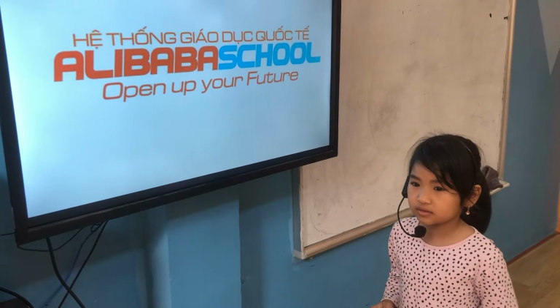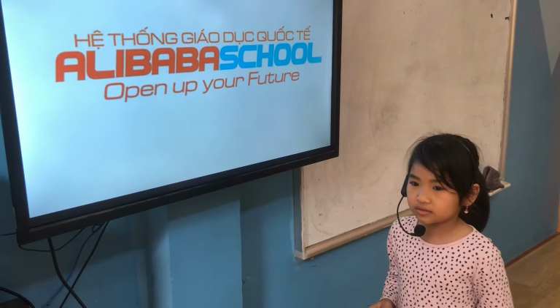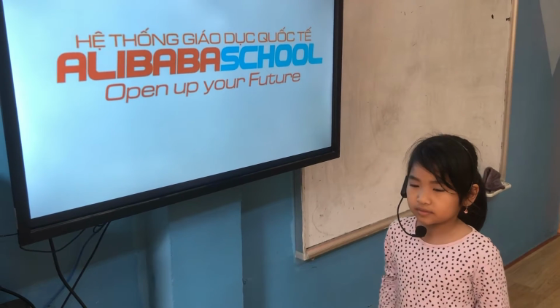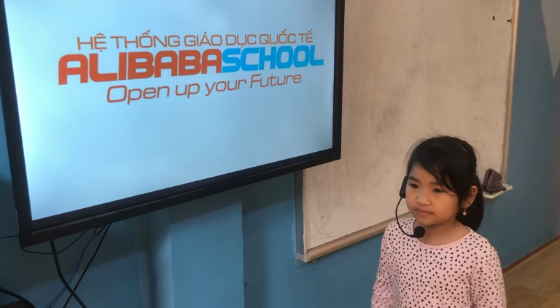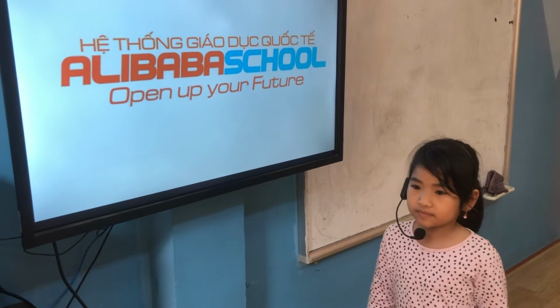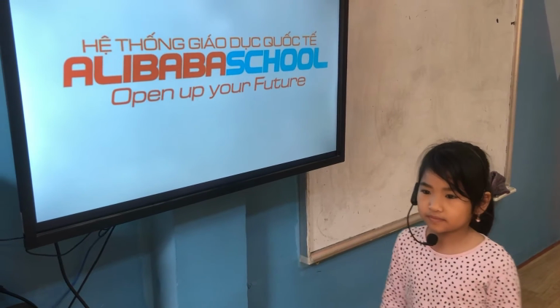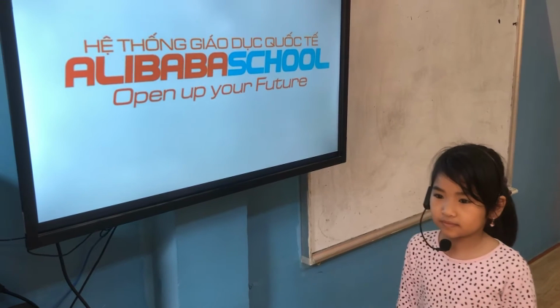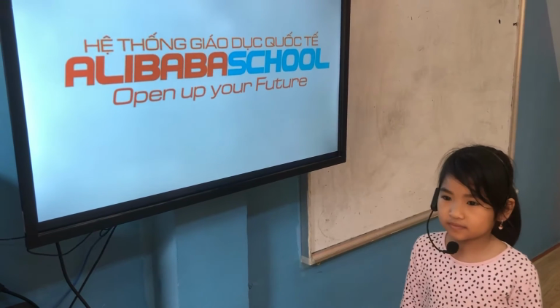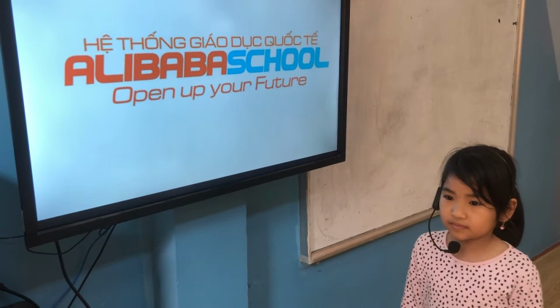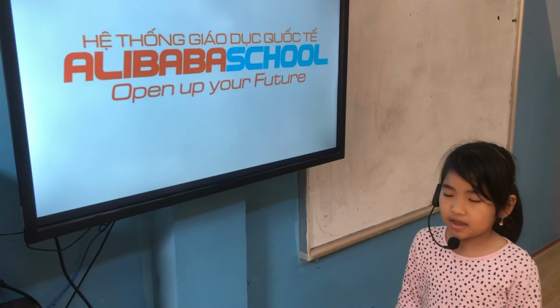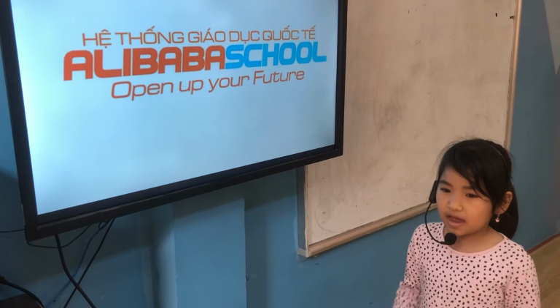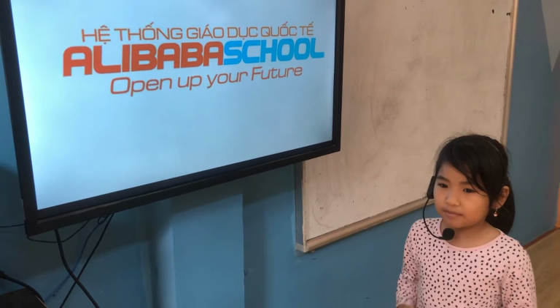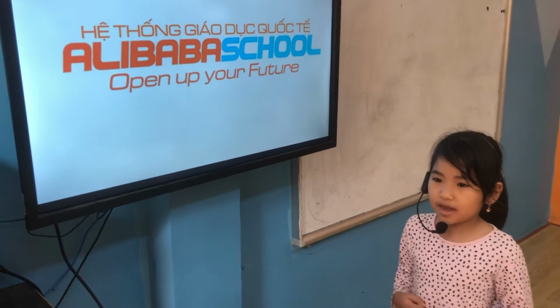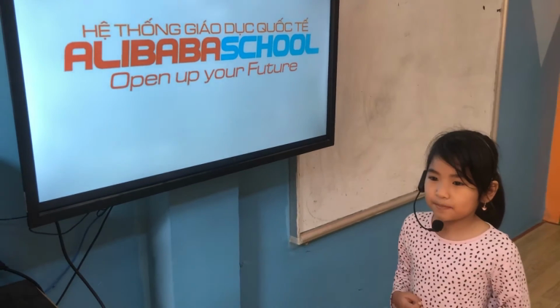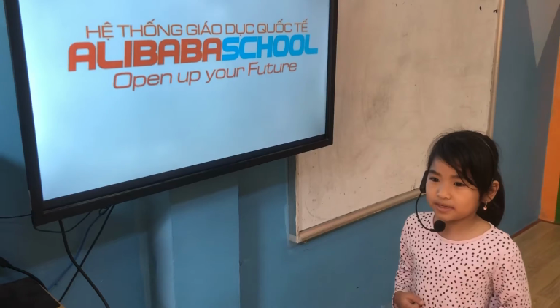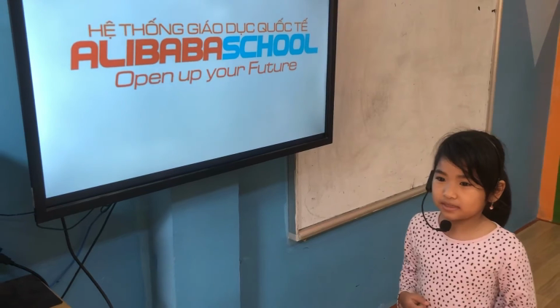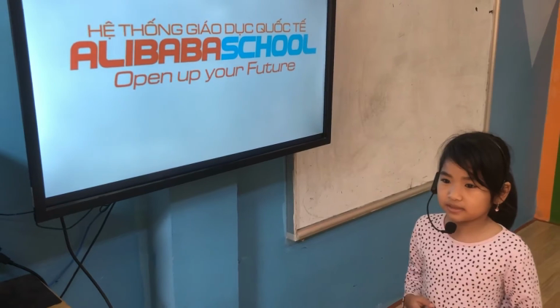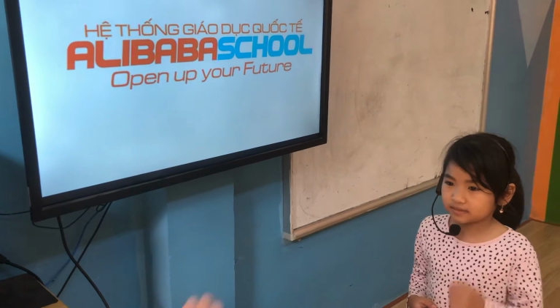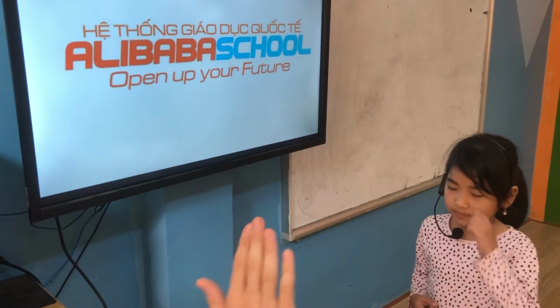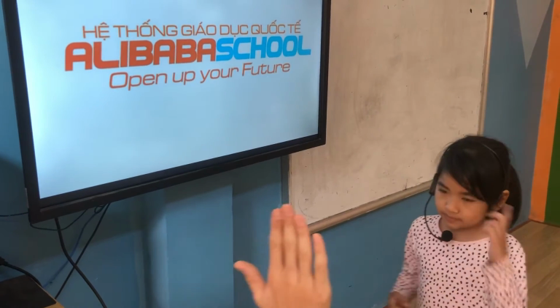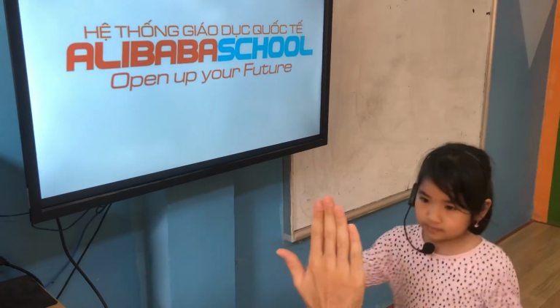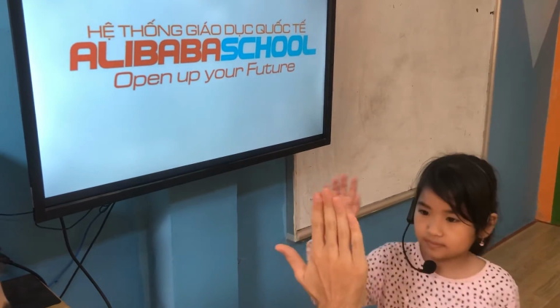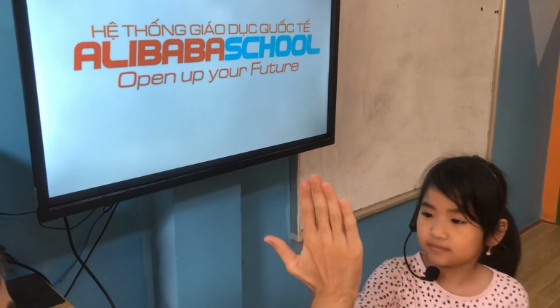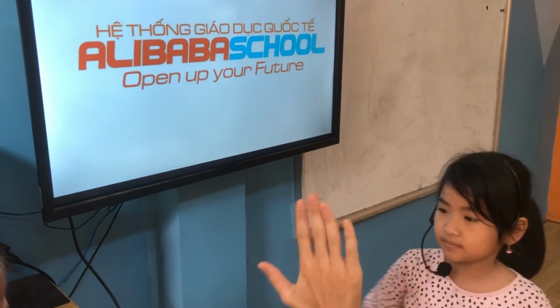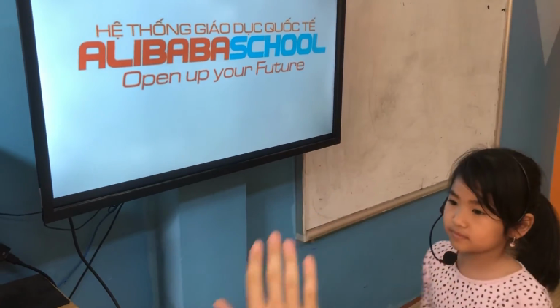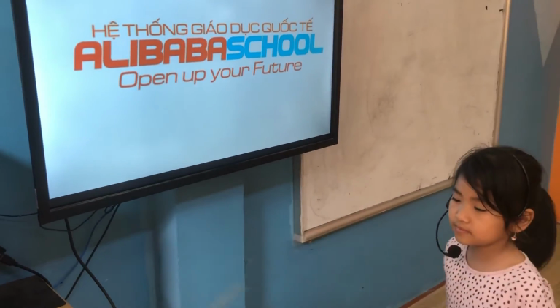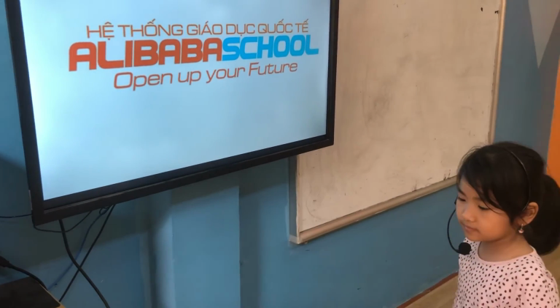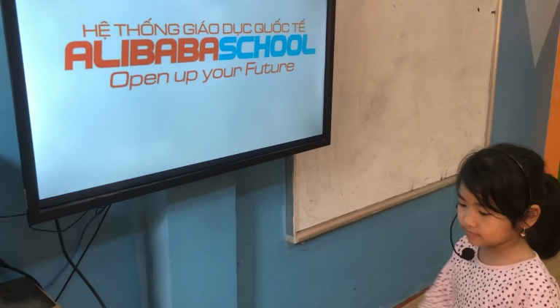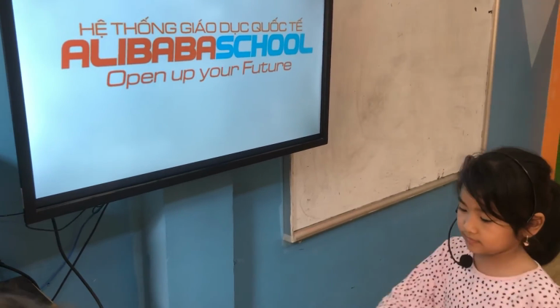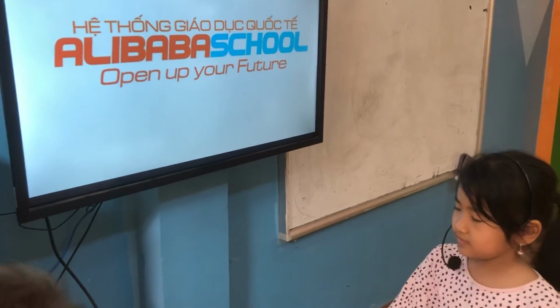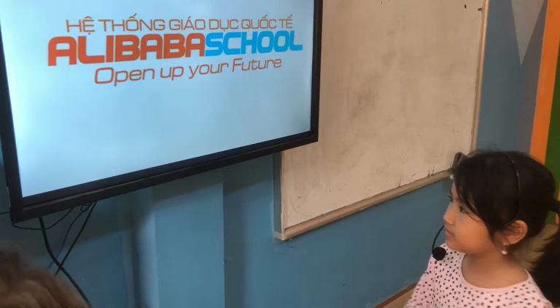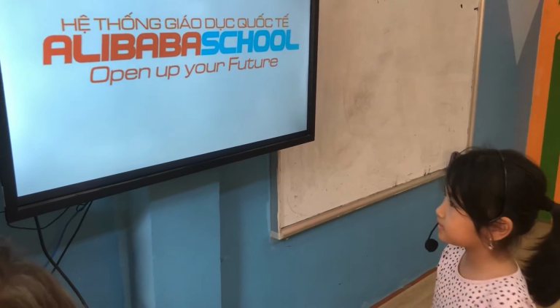Very good. Hello, Tina. How are you today? I'm happy. Very good. High five. Take the roll, please. Let's start.